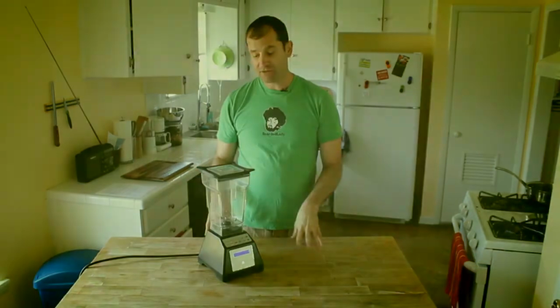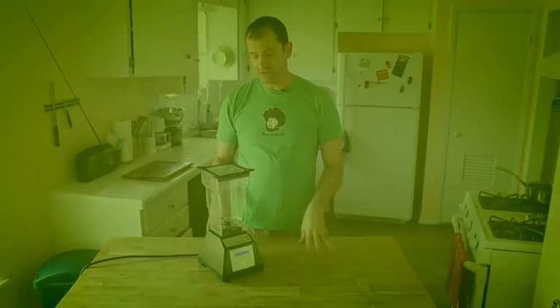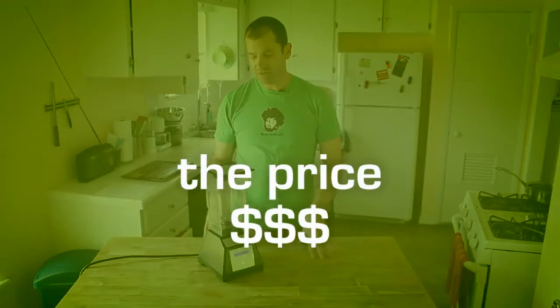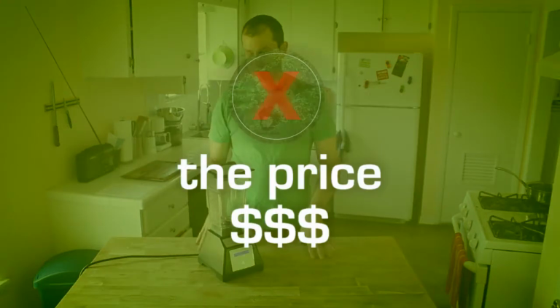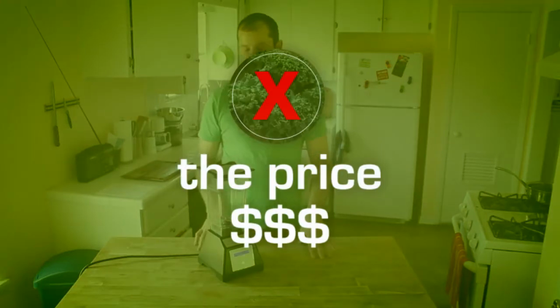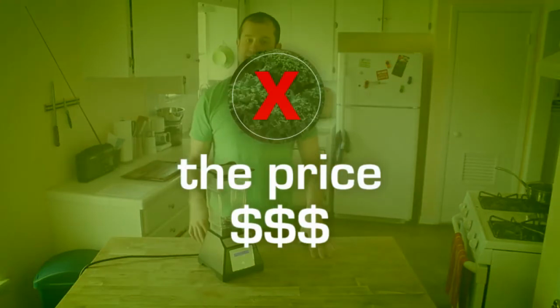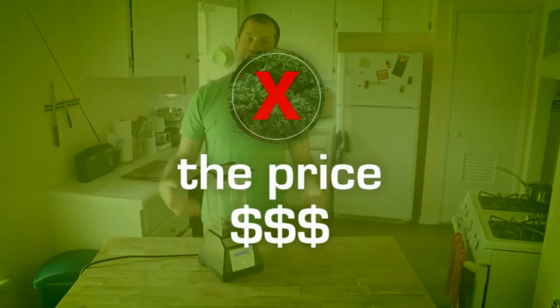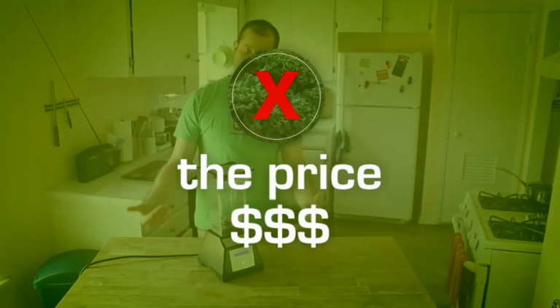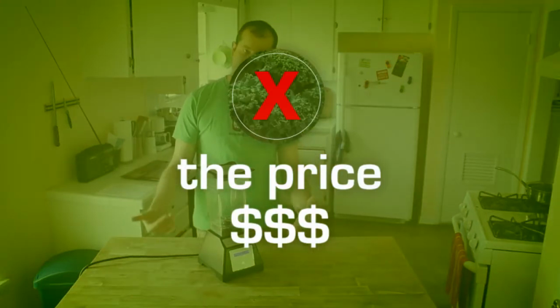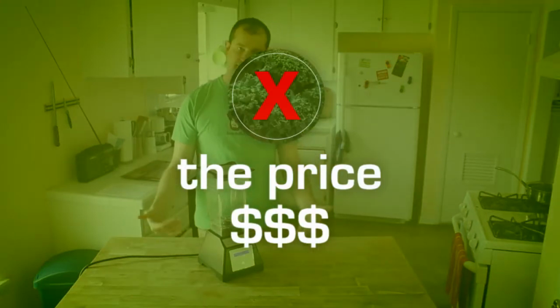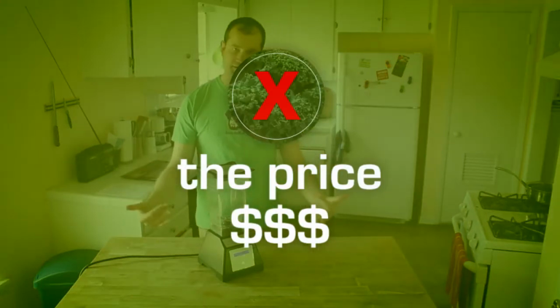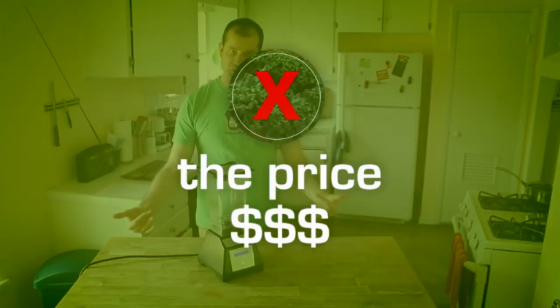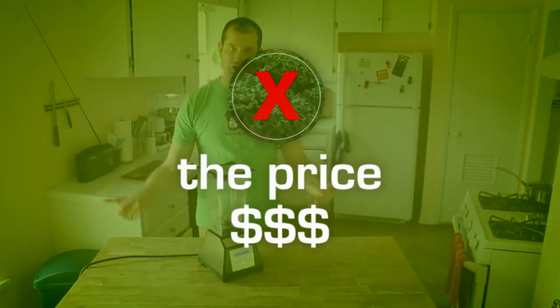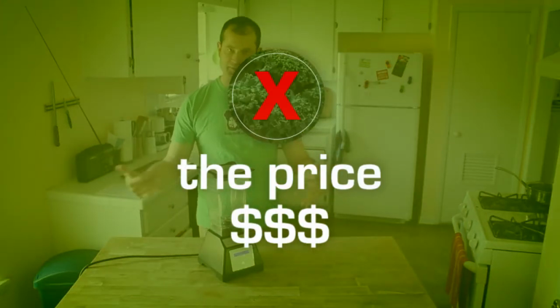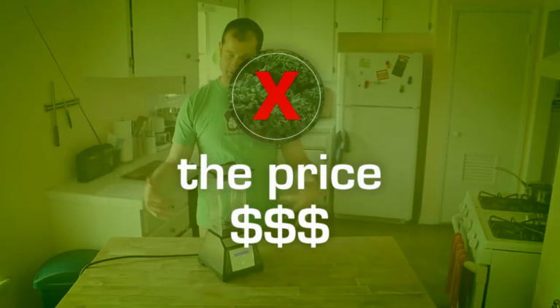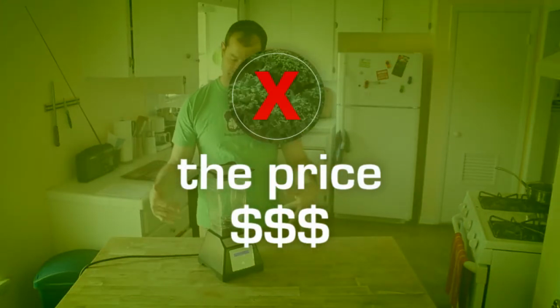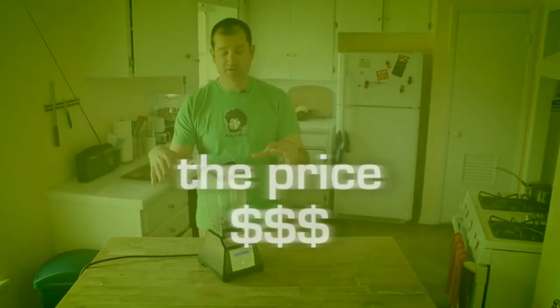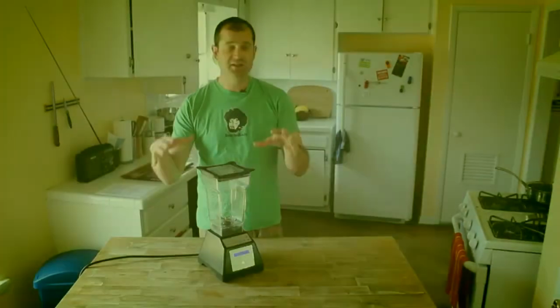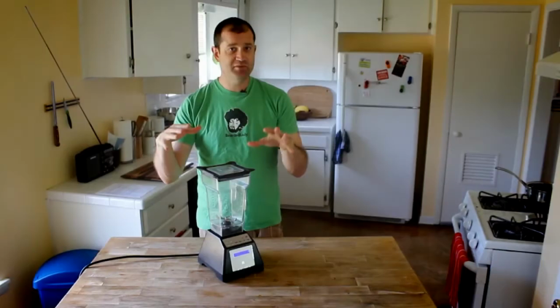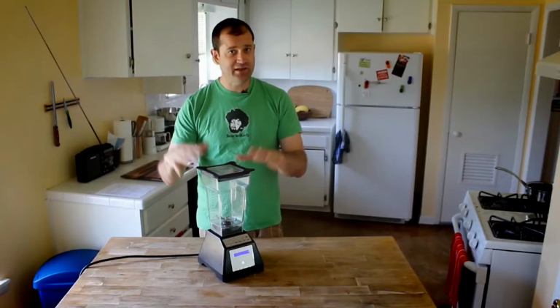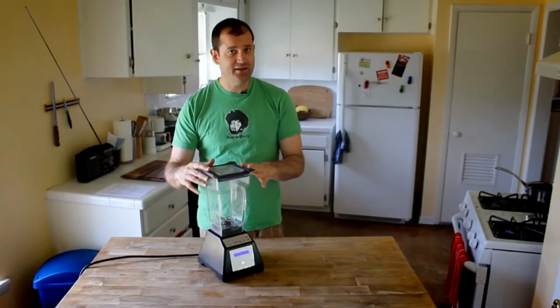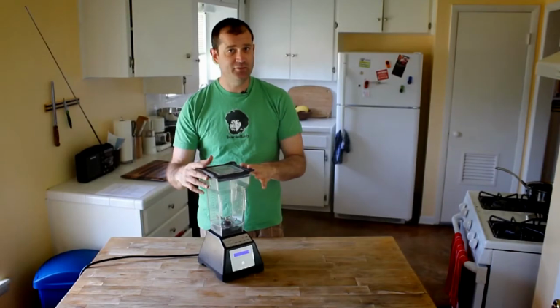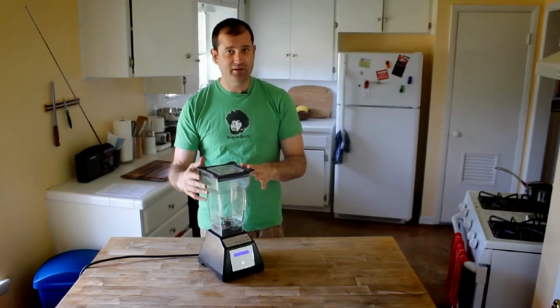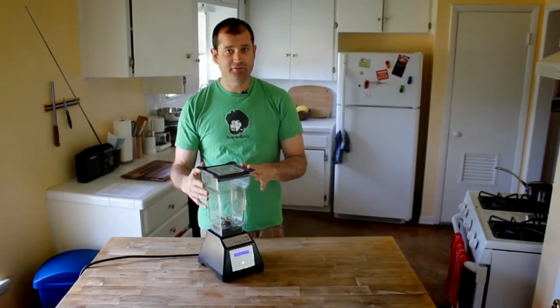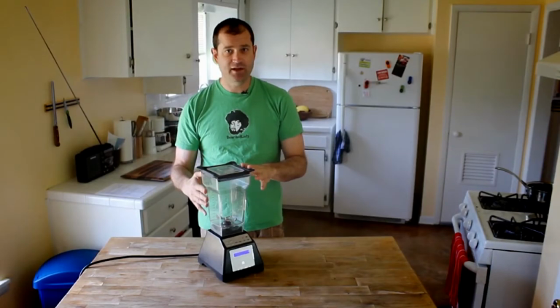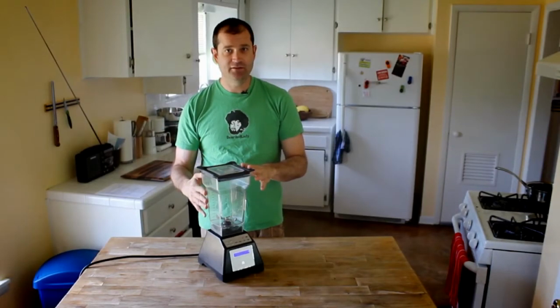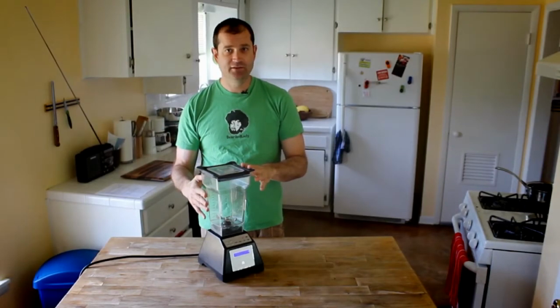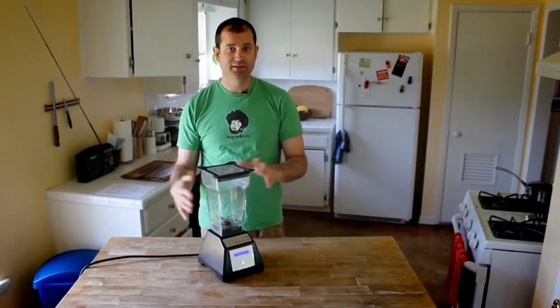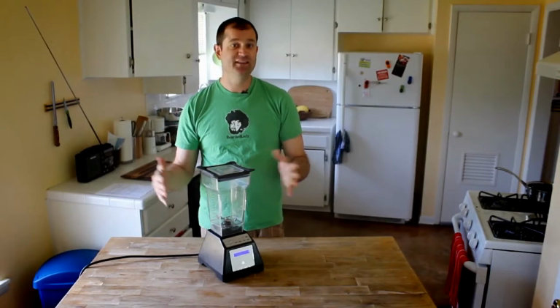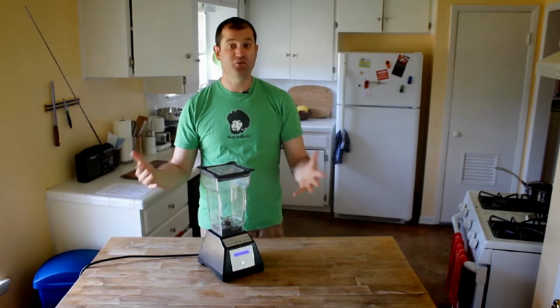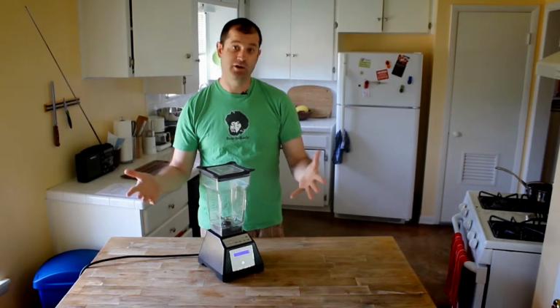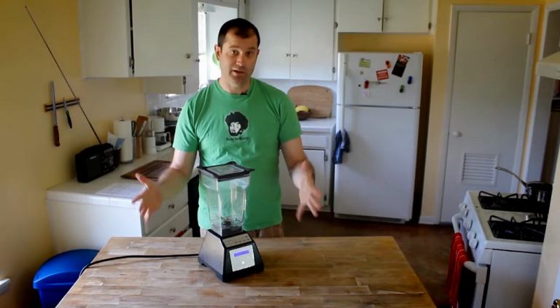First of all, the price. It's a little prohibitive. The cheapest Blendtec you're probably going to find is like 400 bucks.